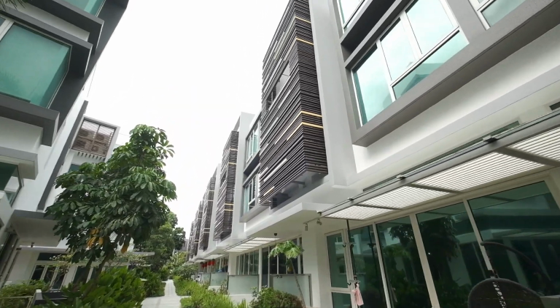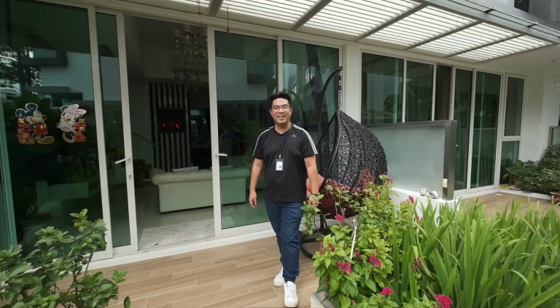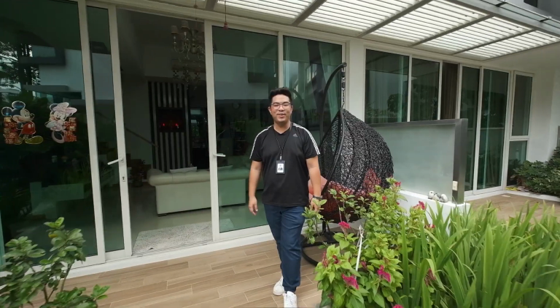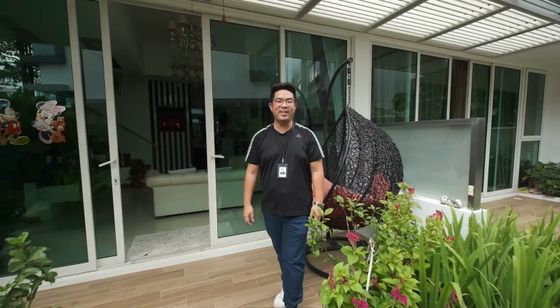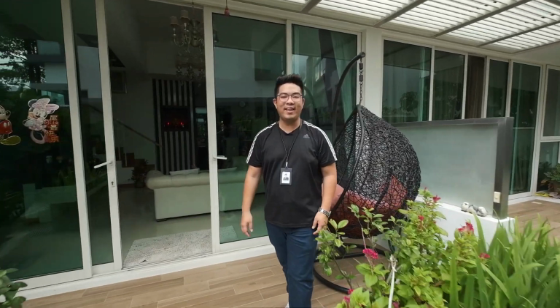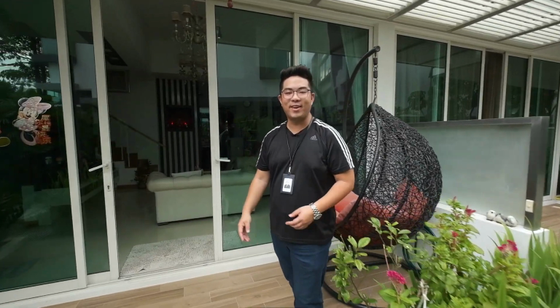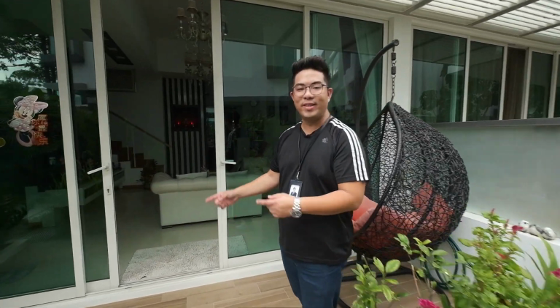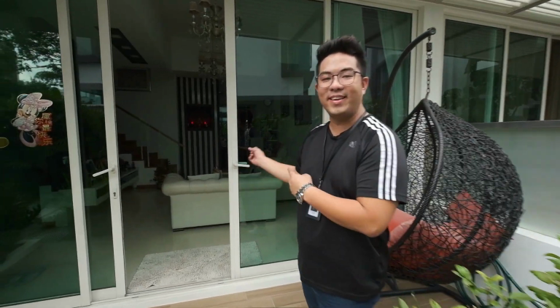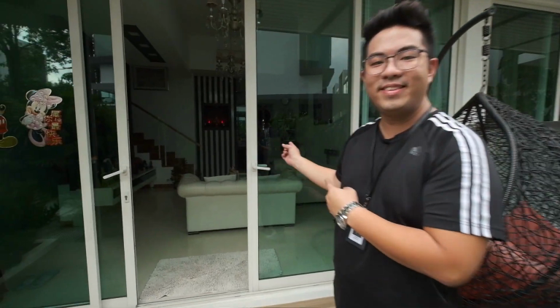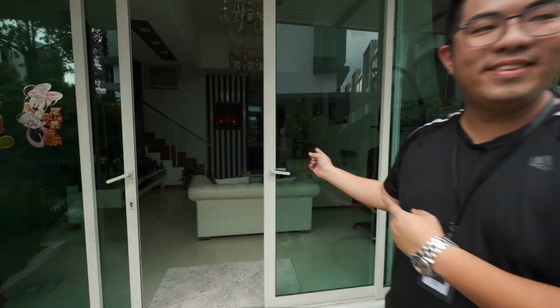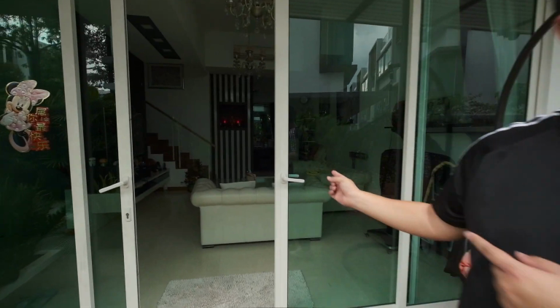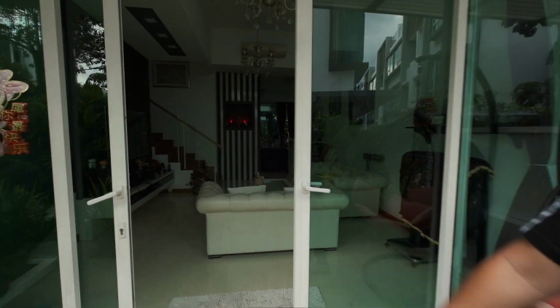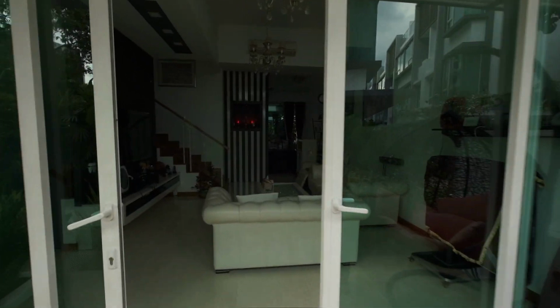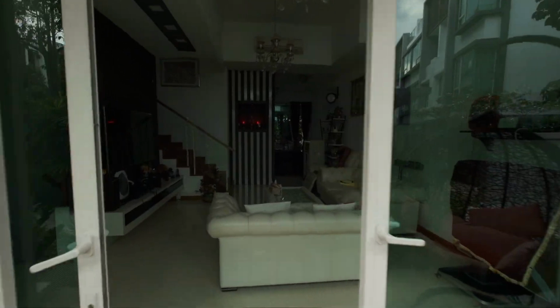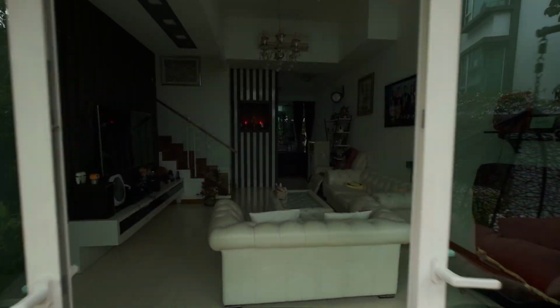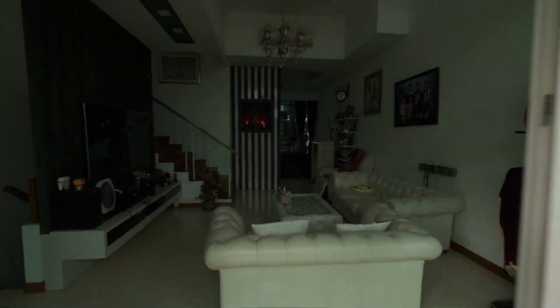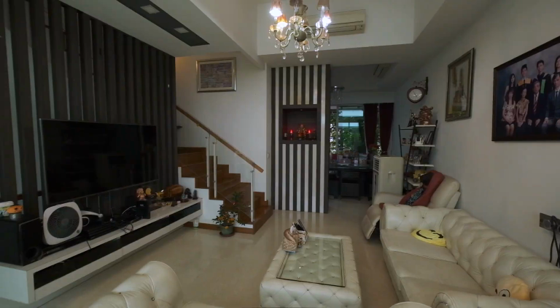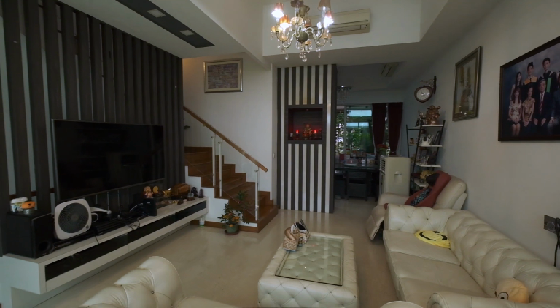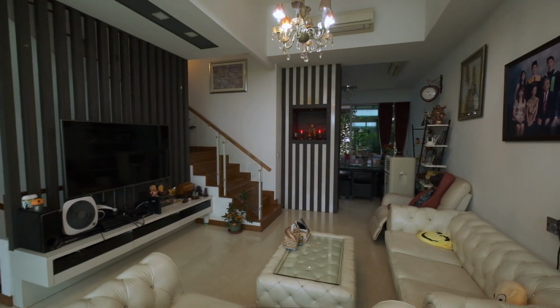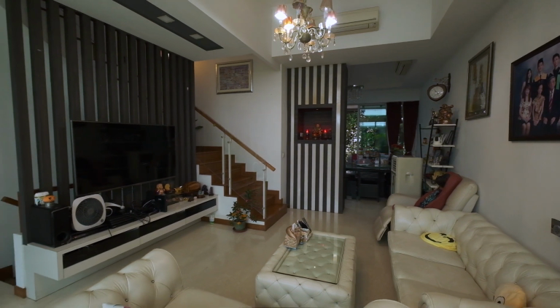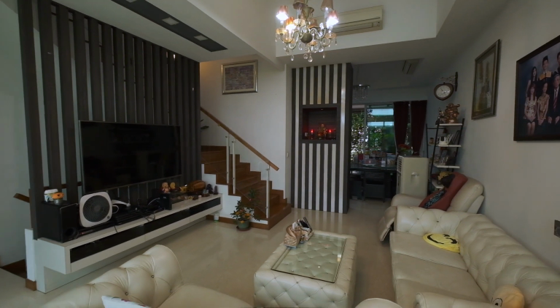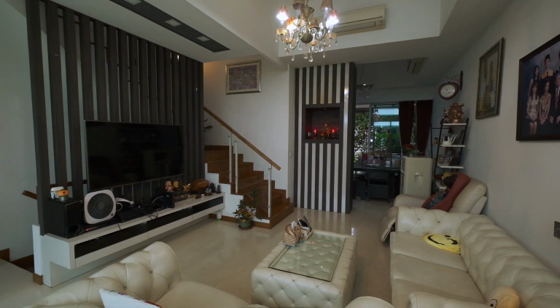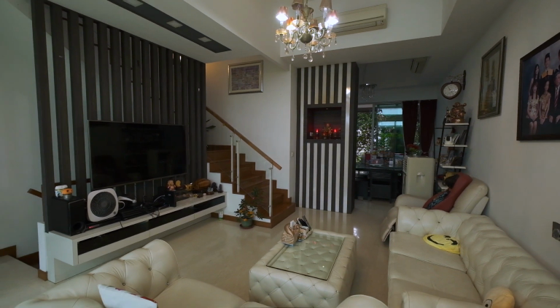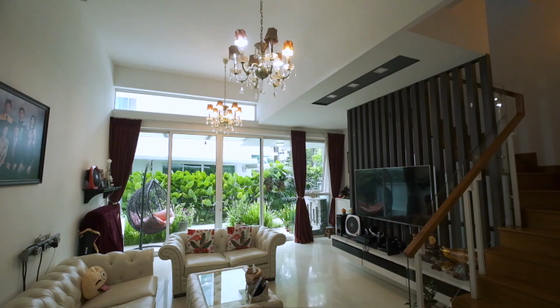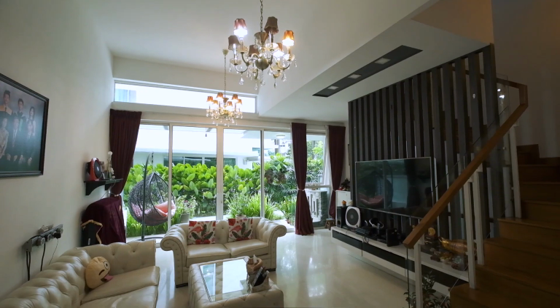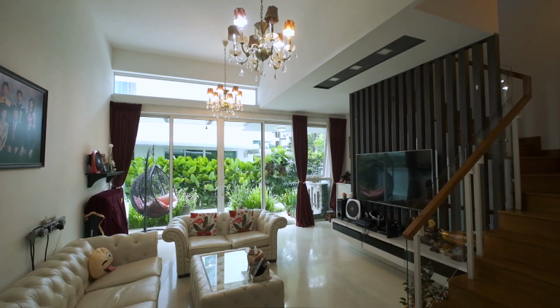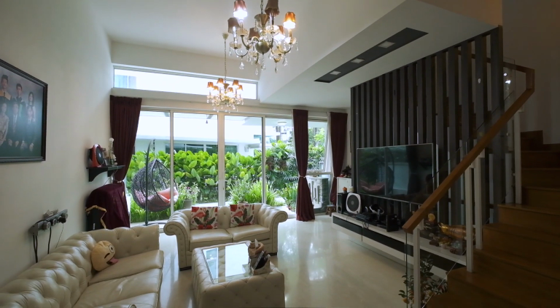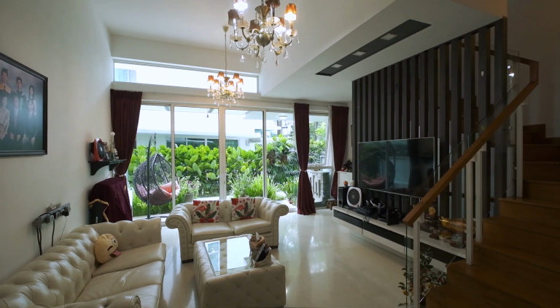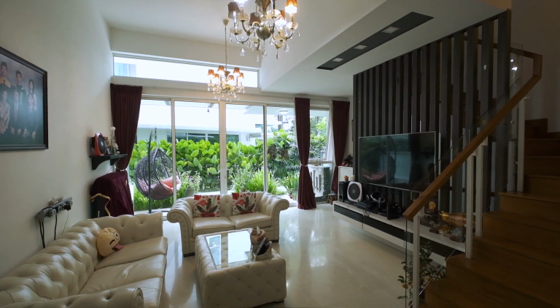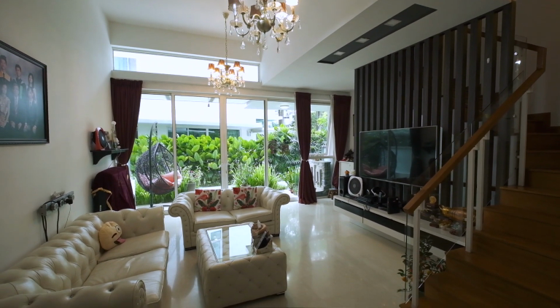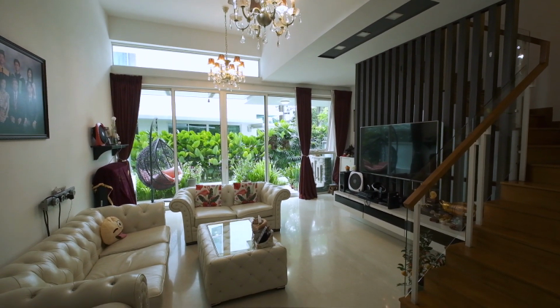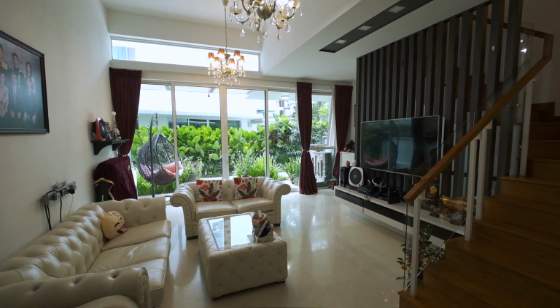Here's the unit, let's take a look inside. Look at this high ceiling in the living hall — suitable for a beautiful chandelier.